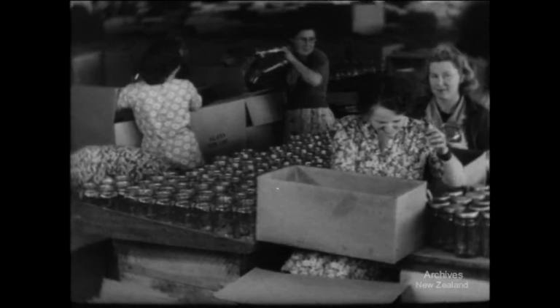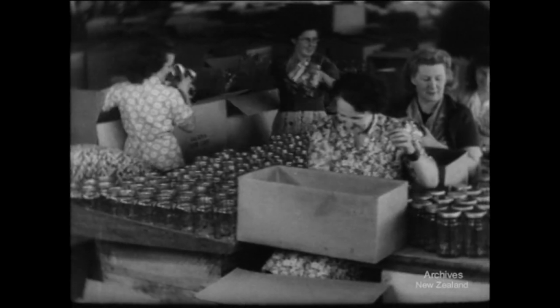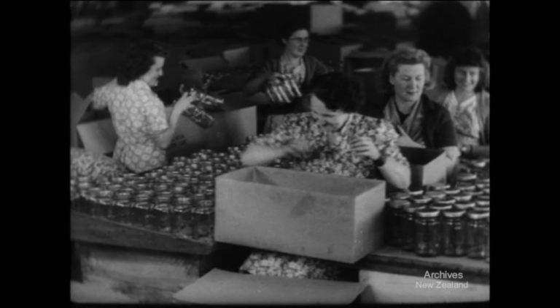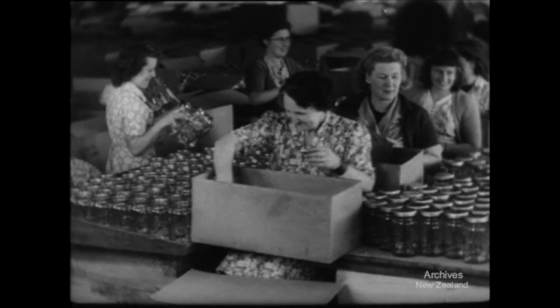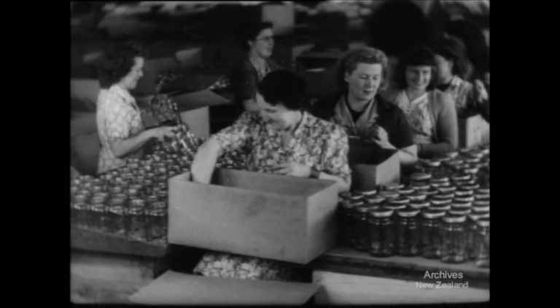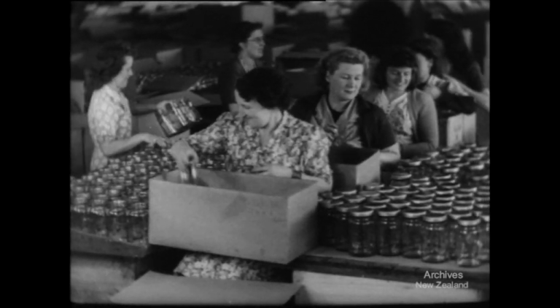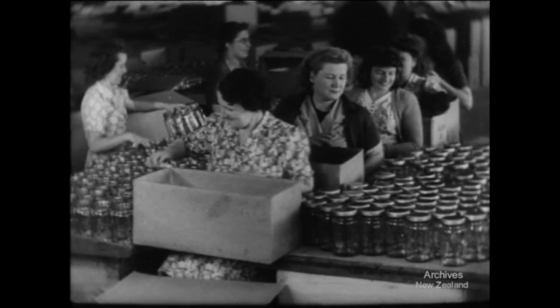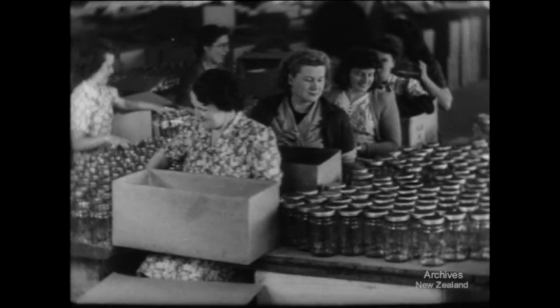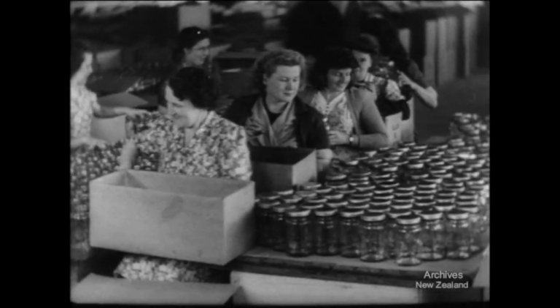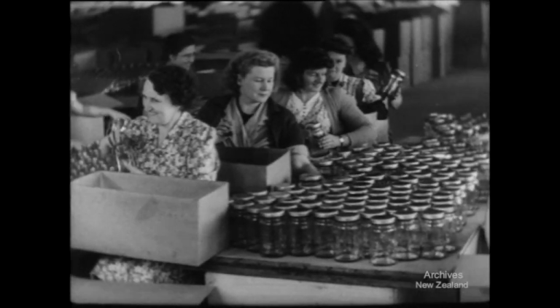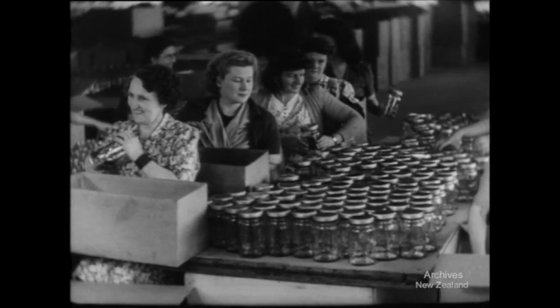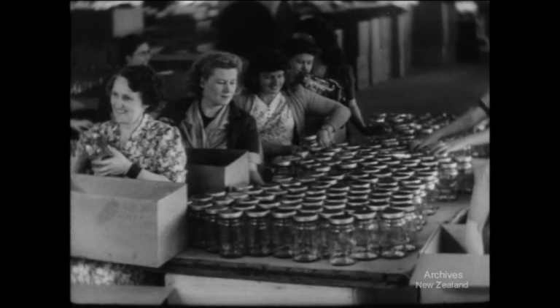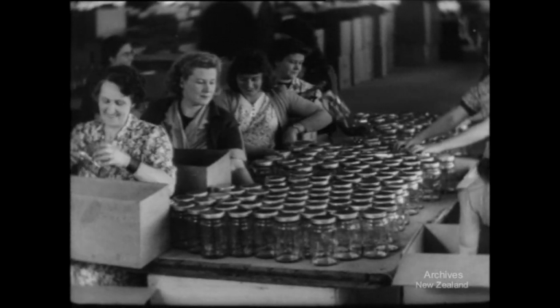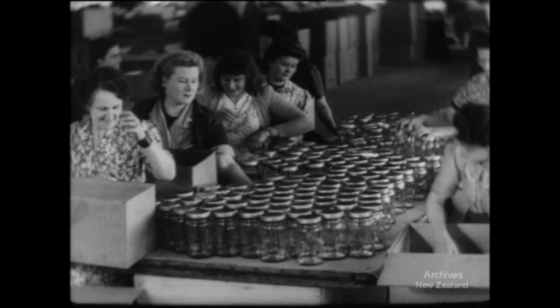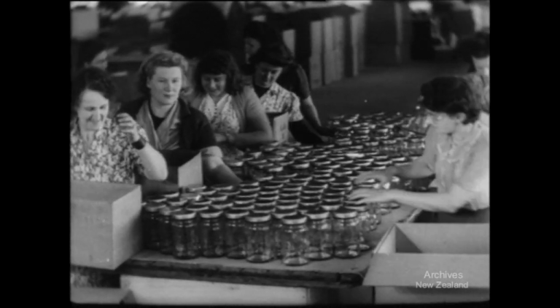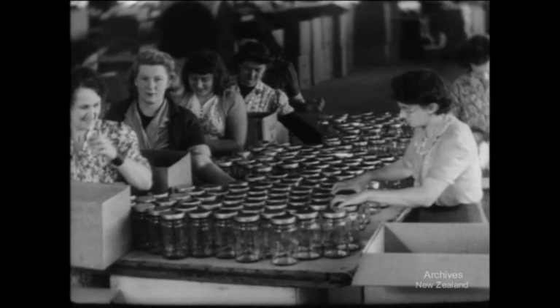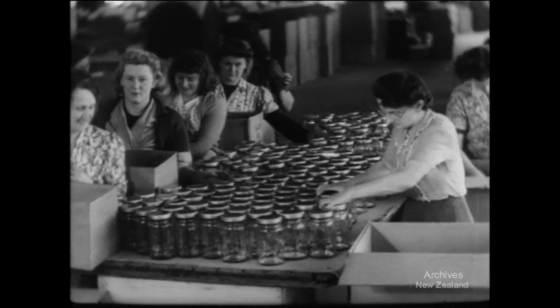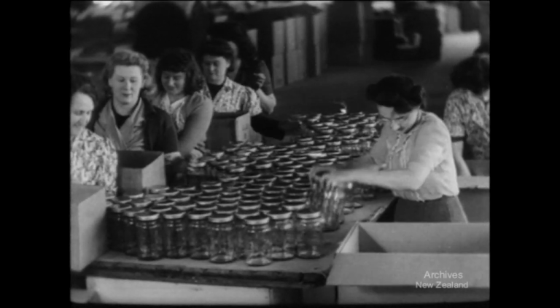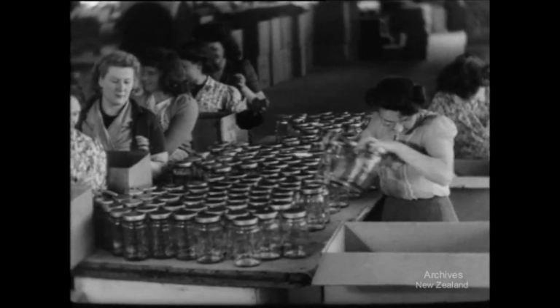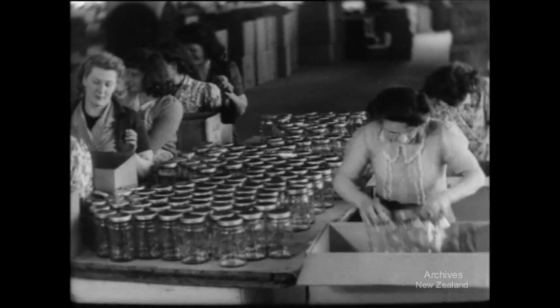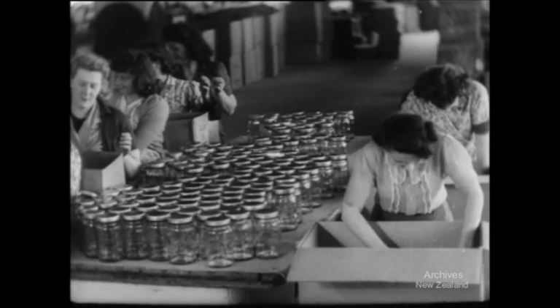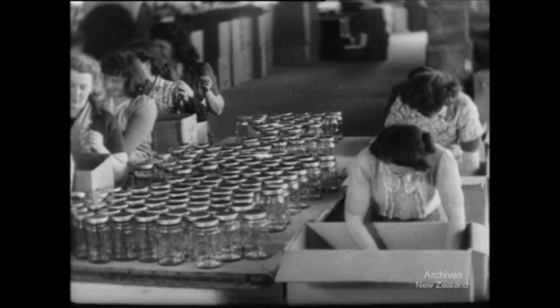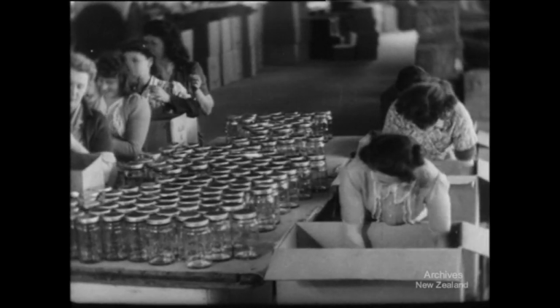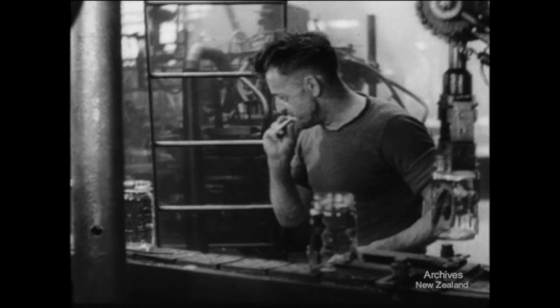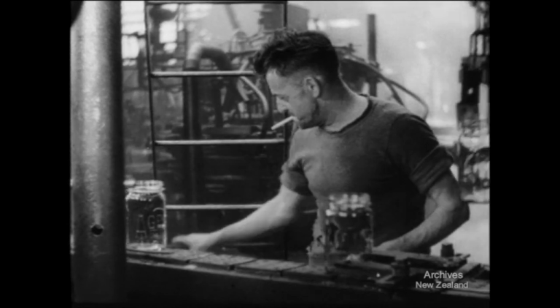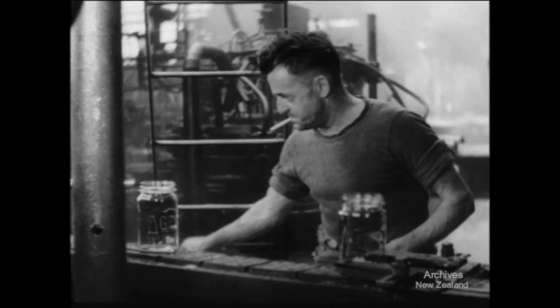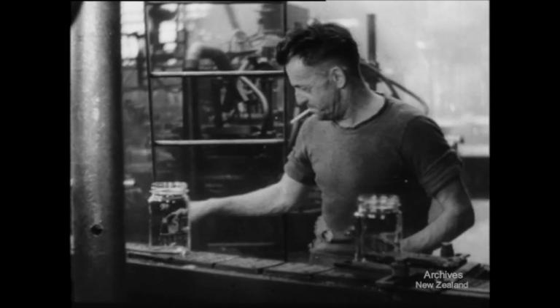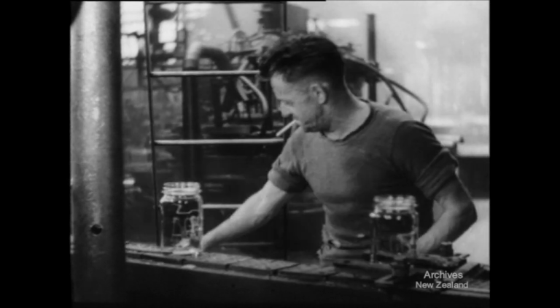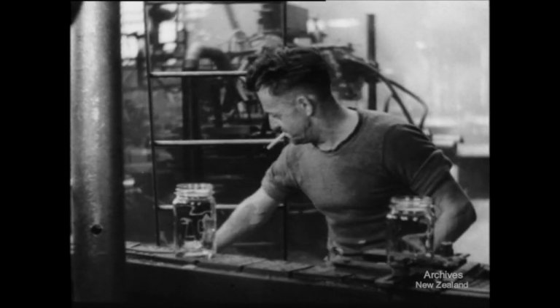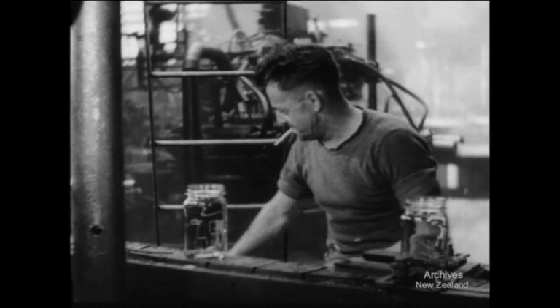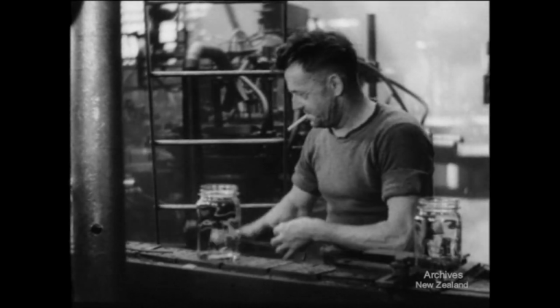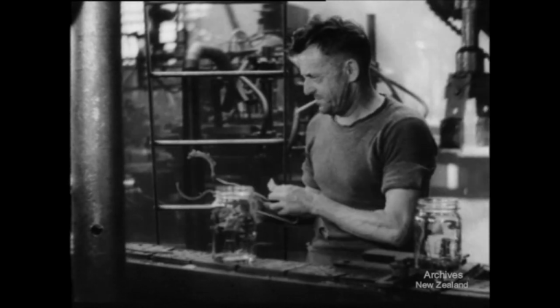Packed in boxes, they go out to preserve summer fruit for winter use in innumerable households. The jars roll out of the ovens.